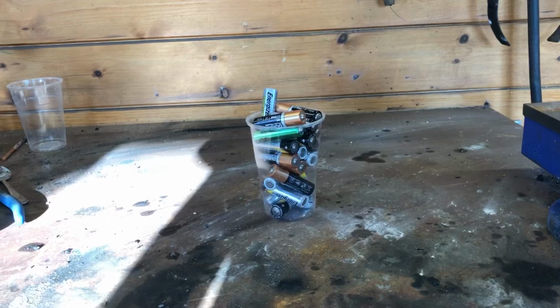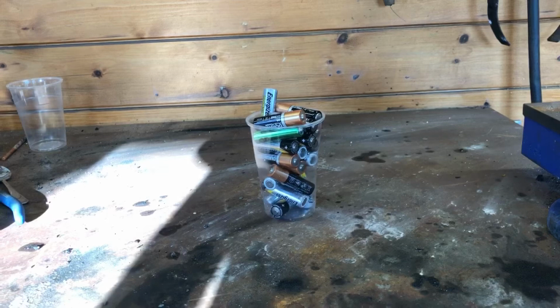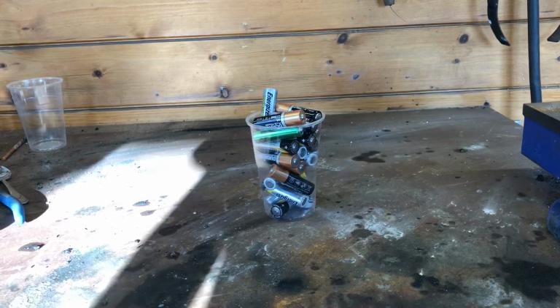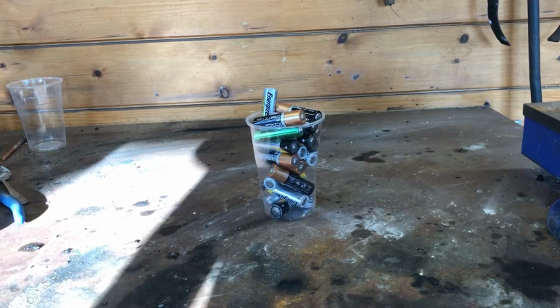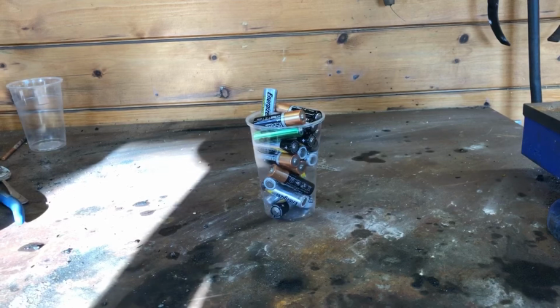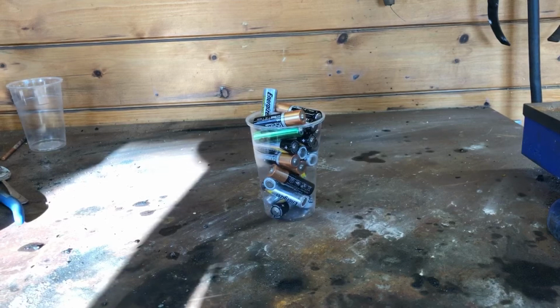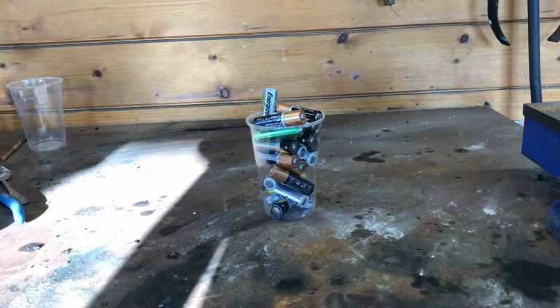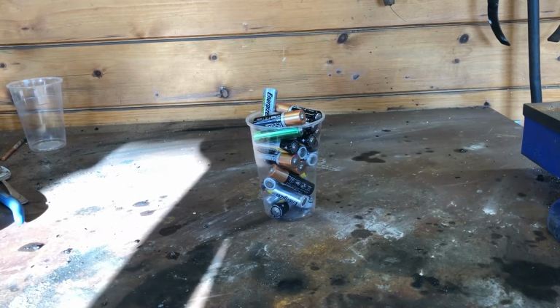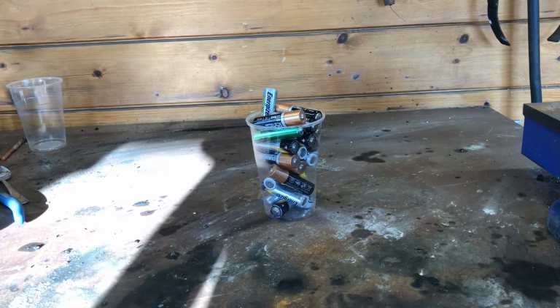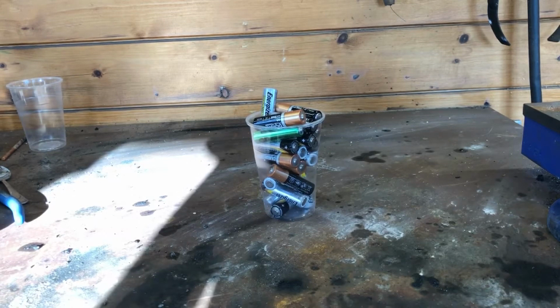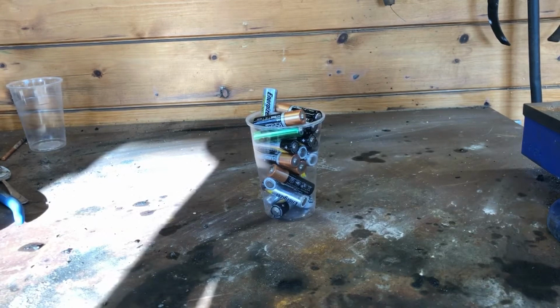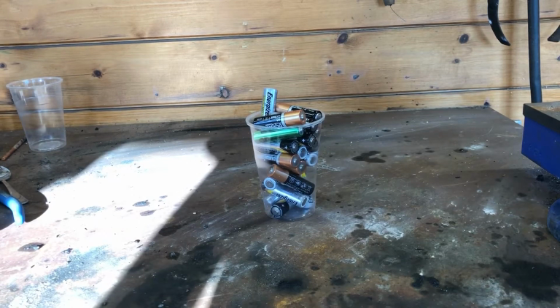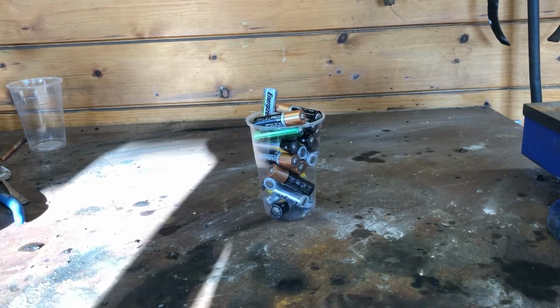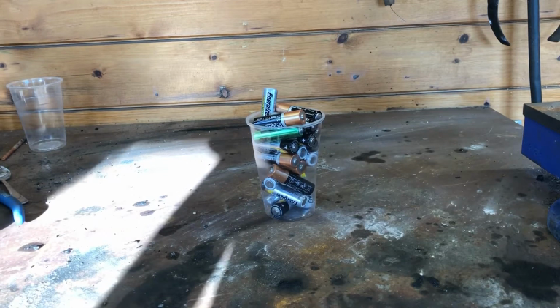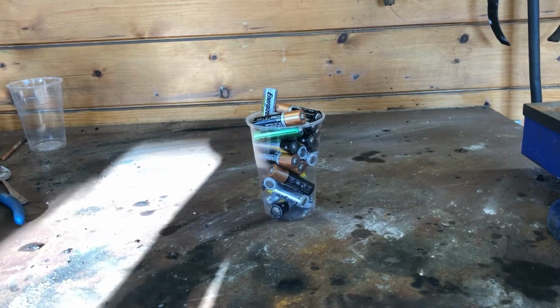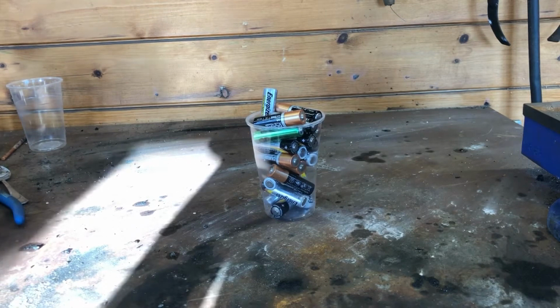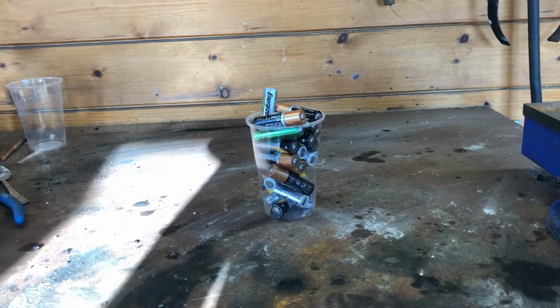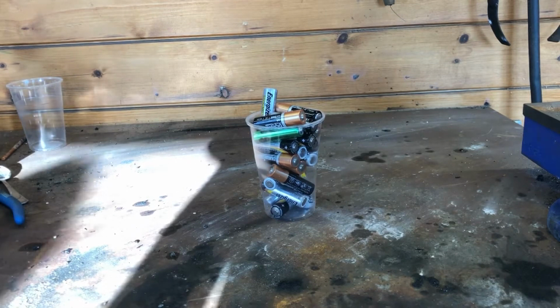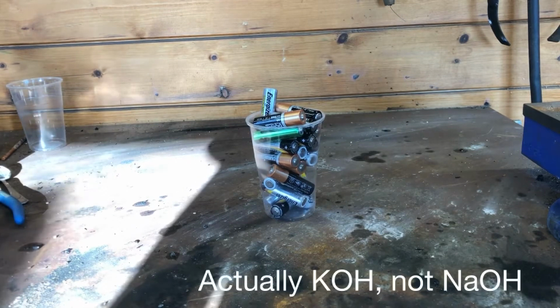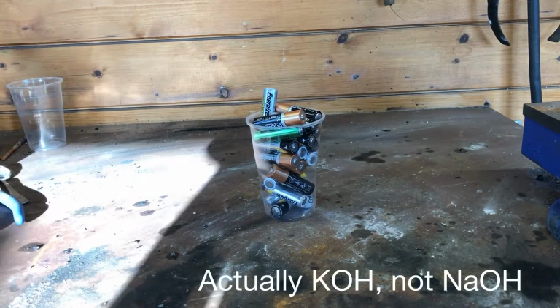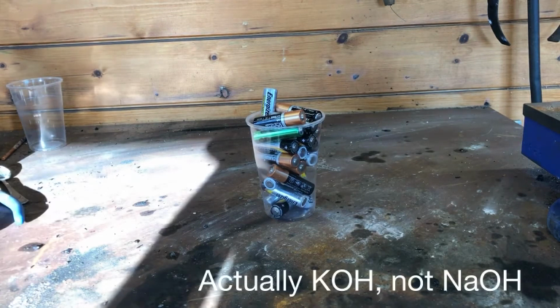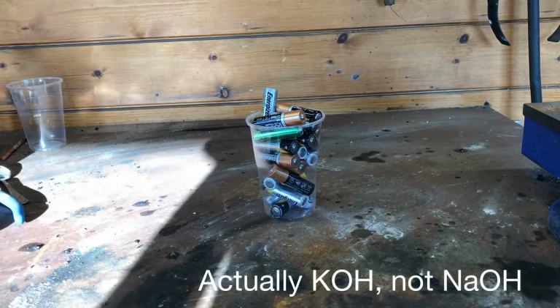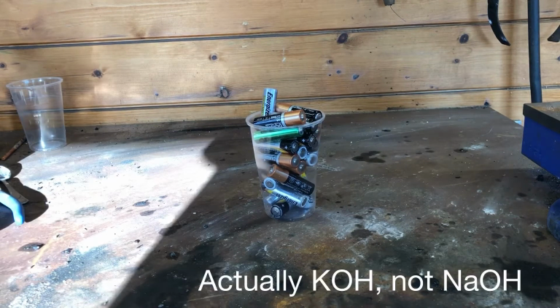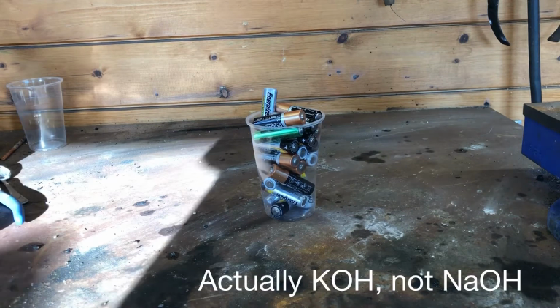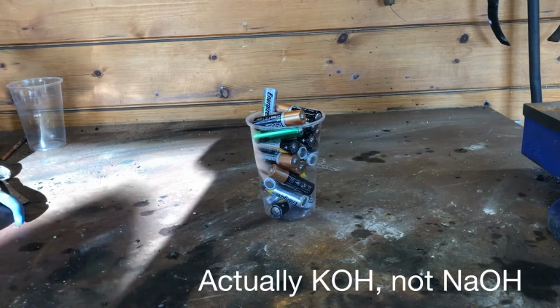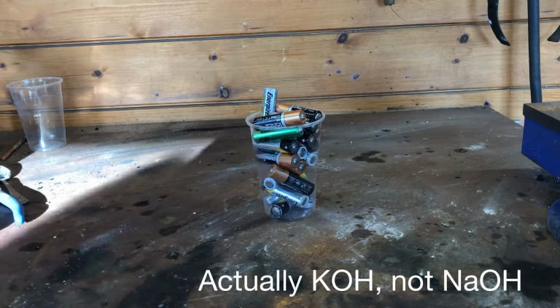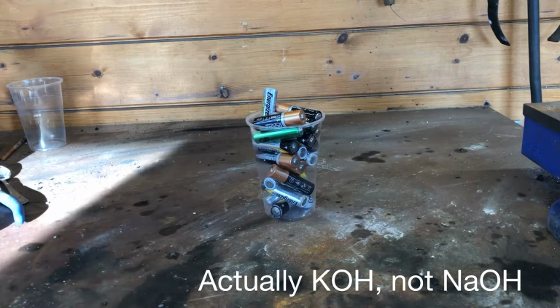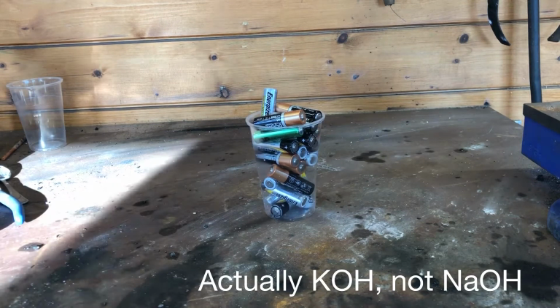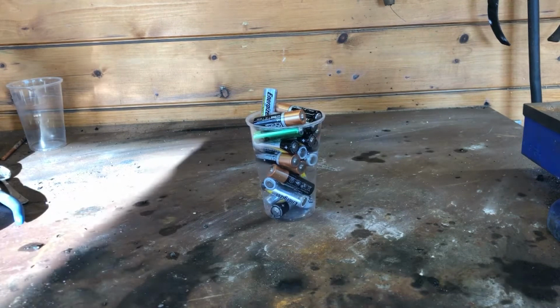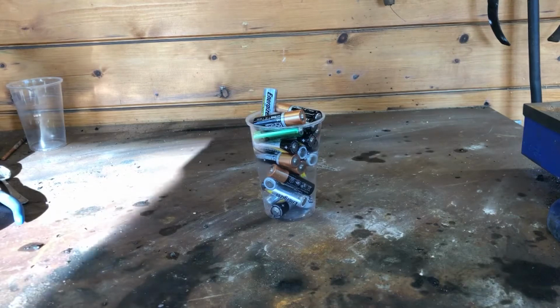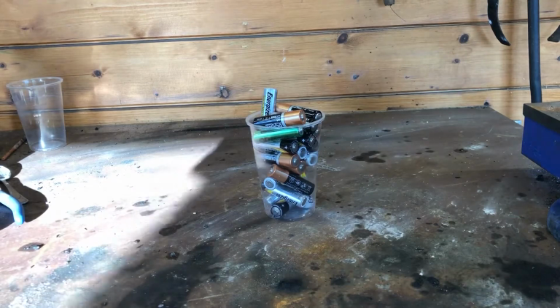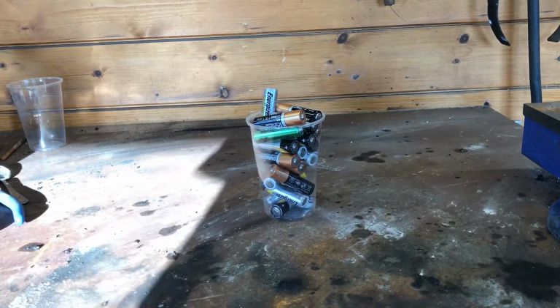In this video I will be pulling apart batteries to make drain opener, manganese dioxide and zinc oxide.